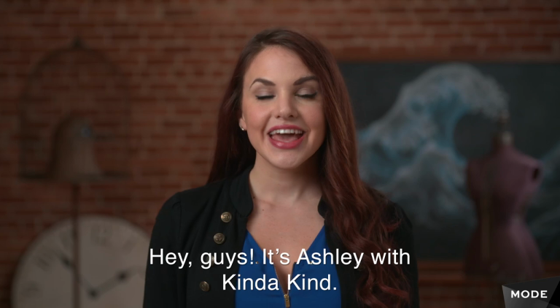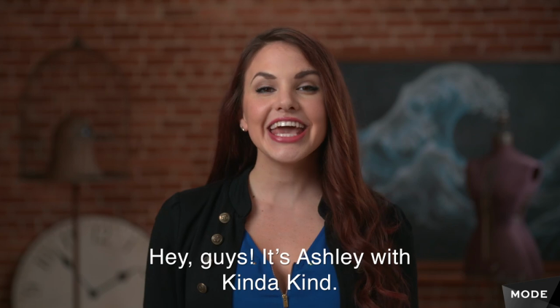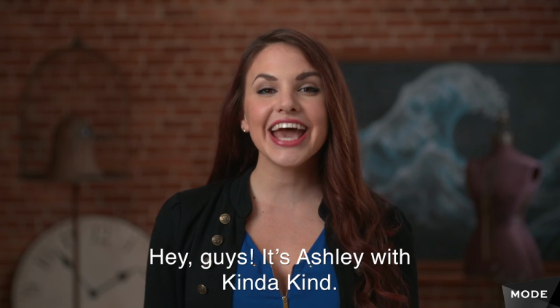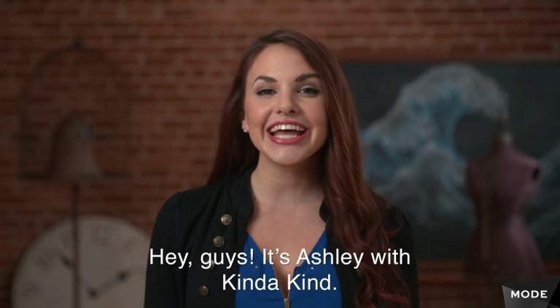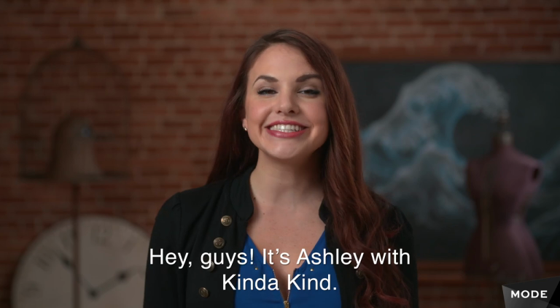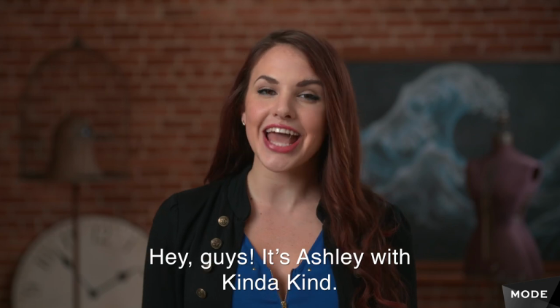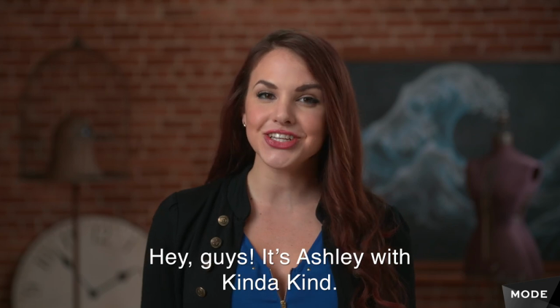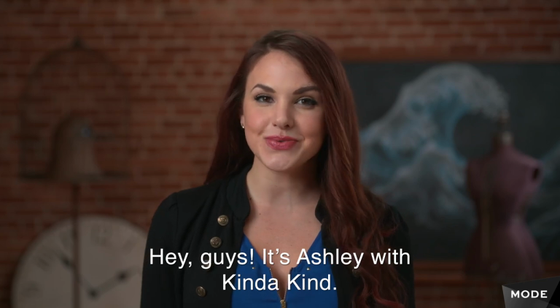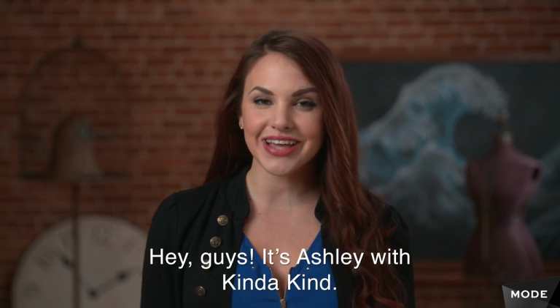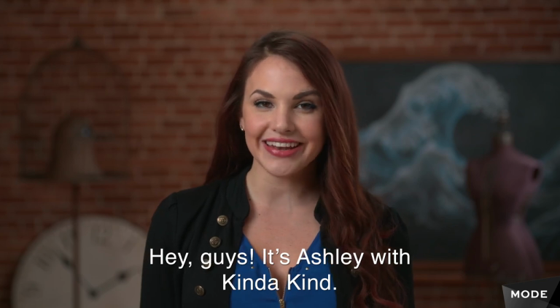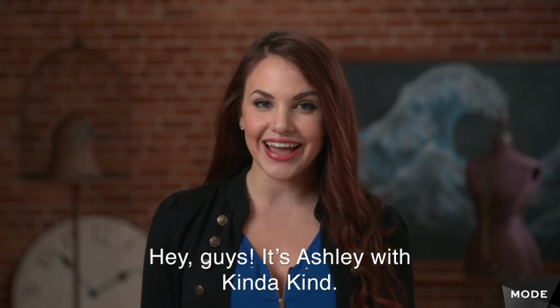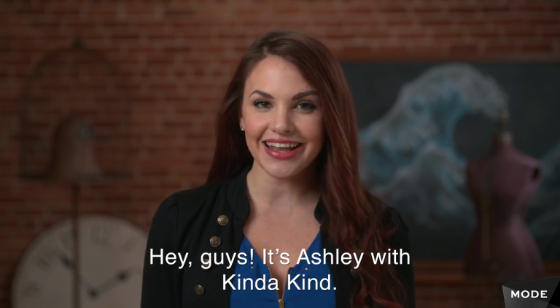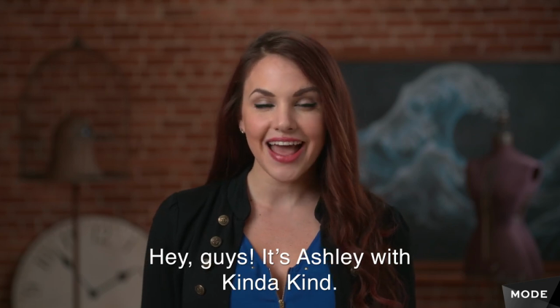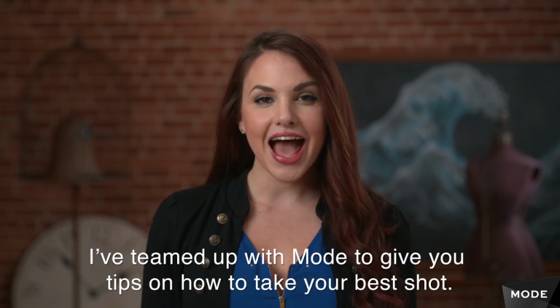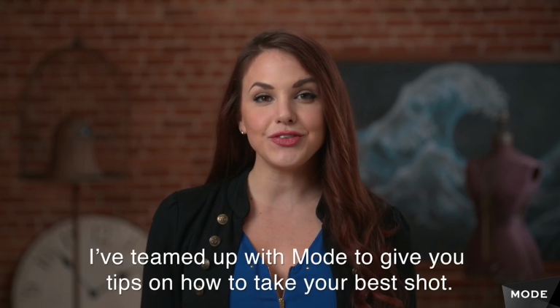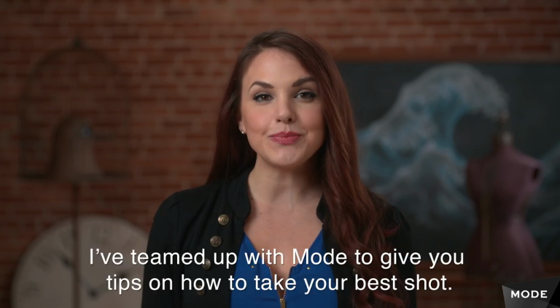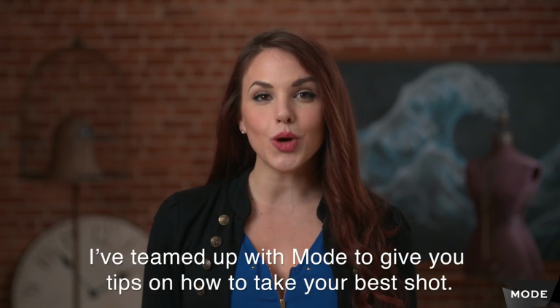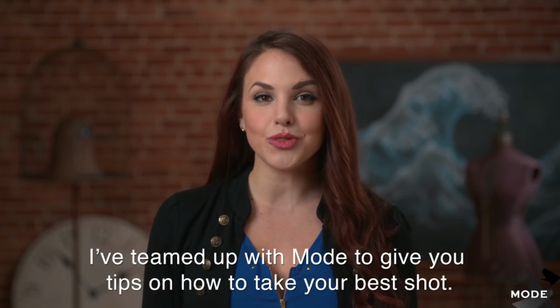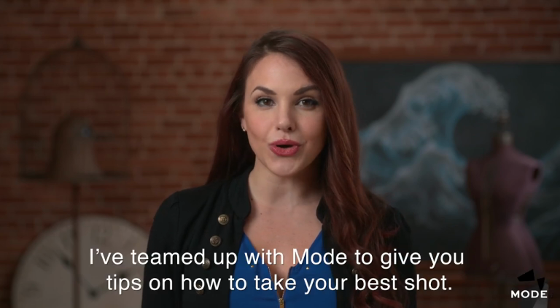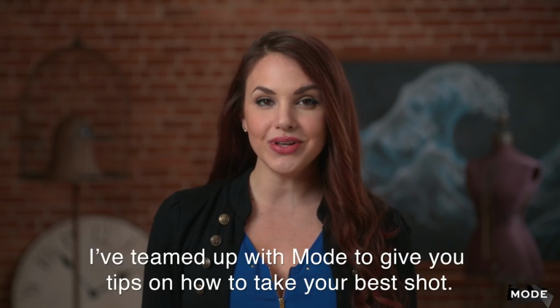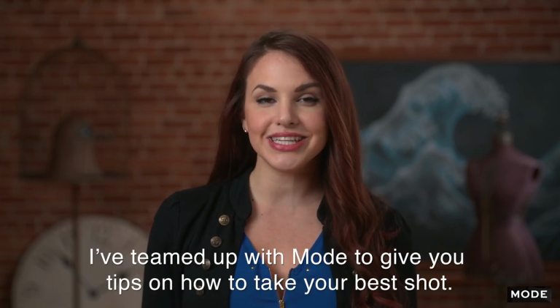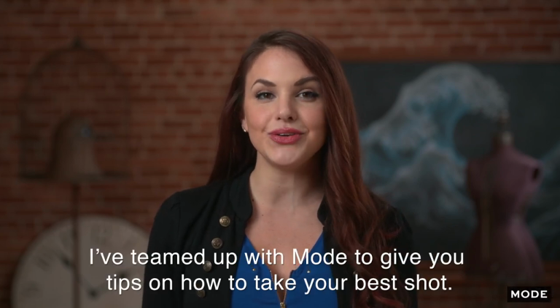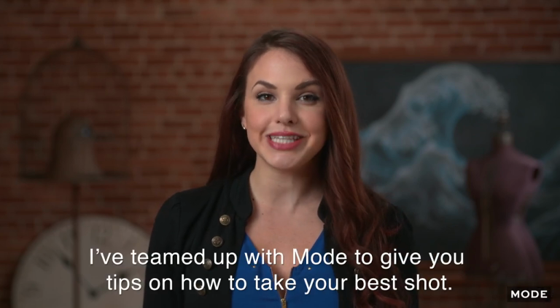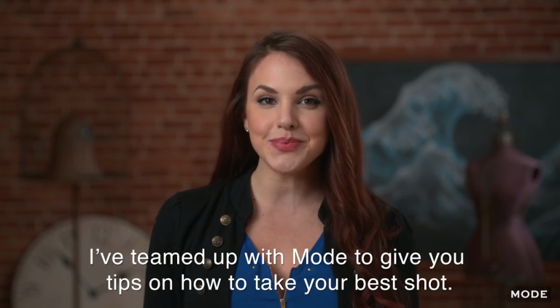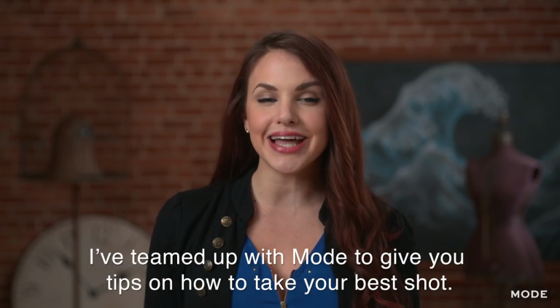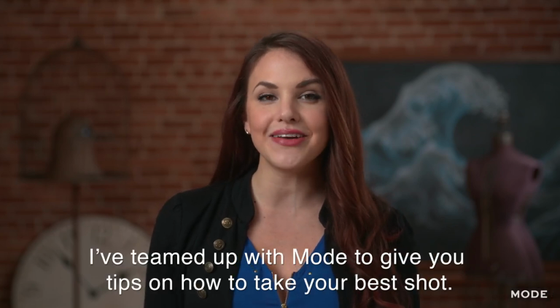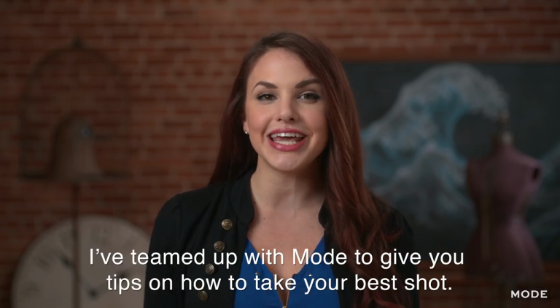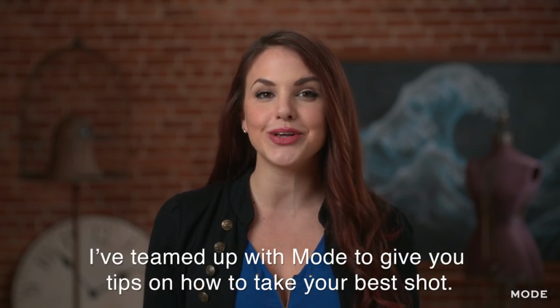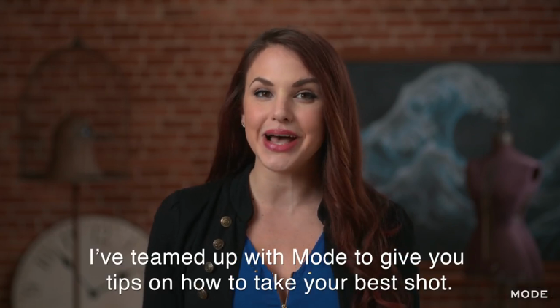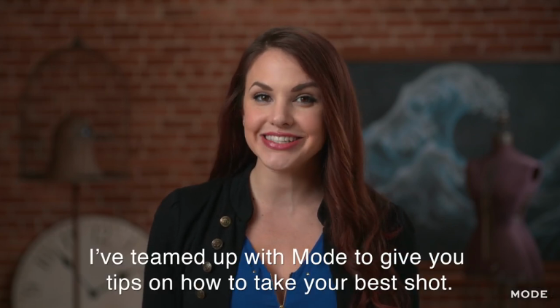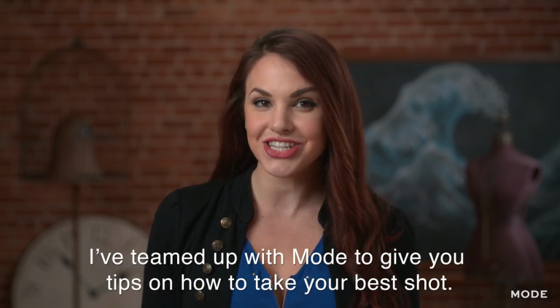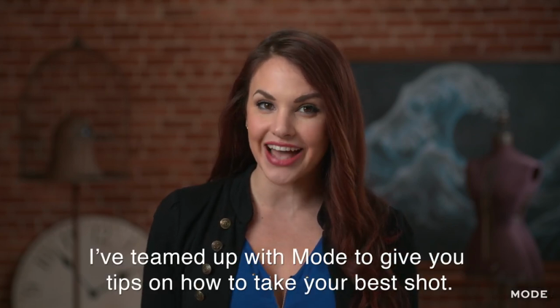Hey guys, it's Ashley with Kinda Kind. I've teamed up with Mode to give you tips on how to take your best shot.